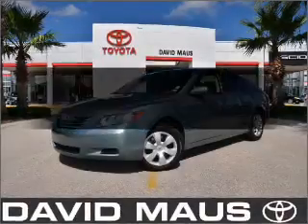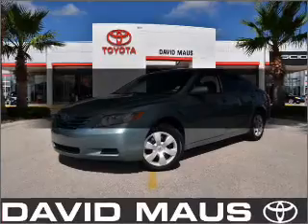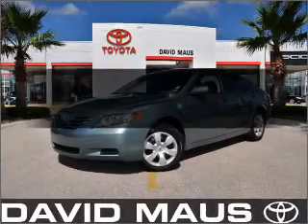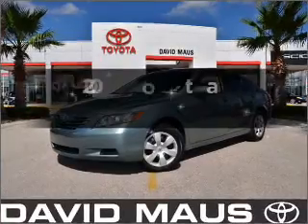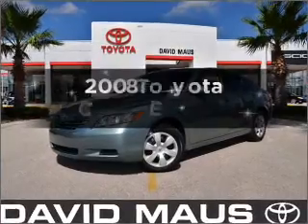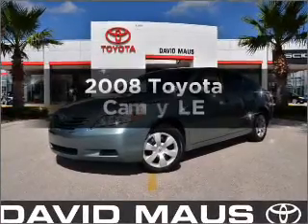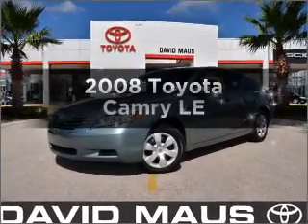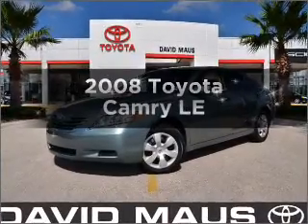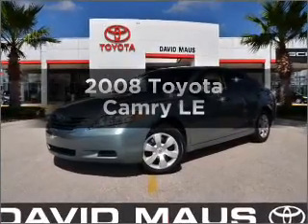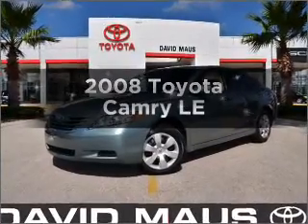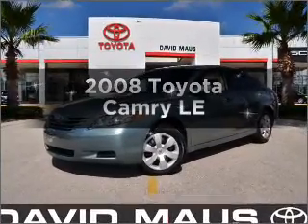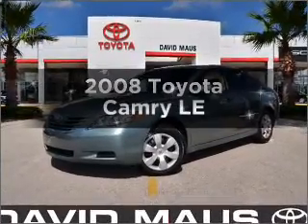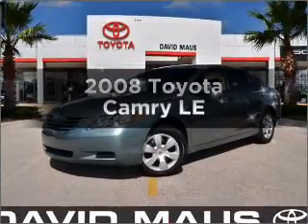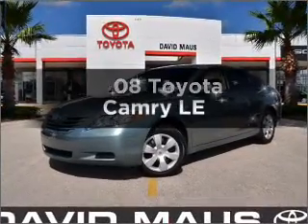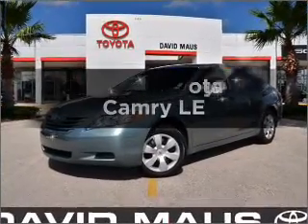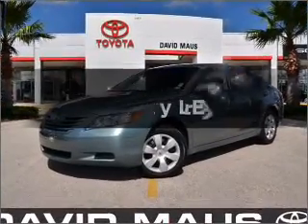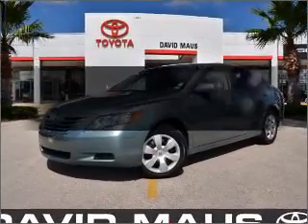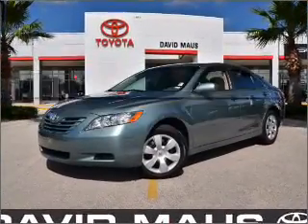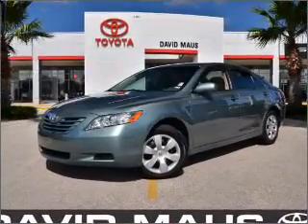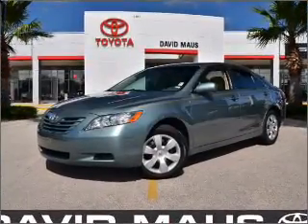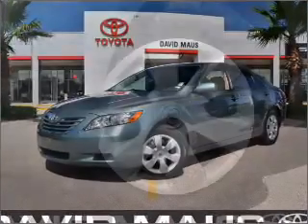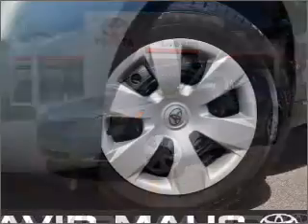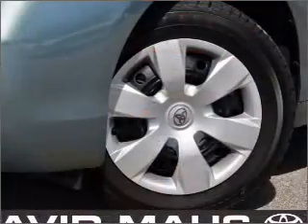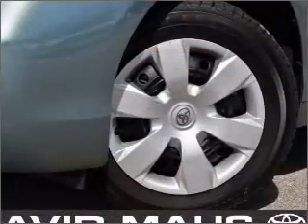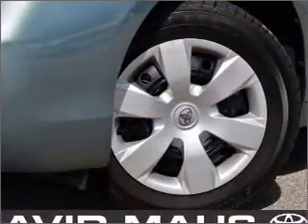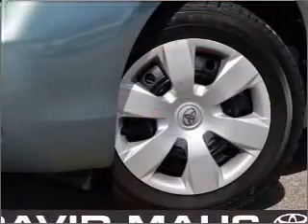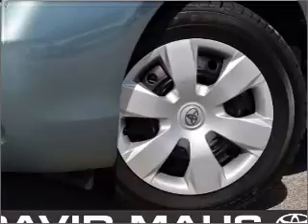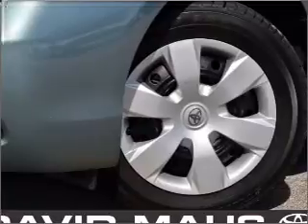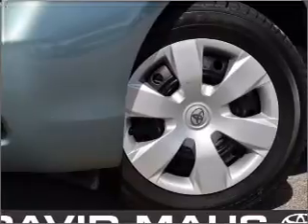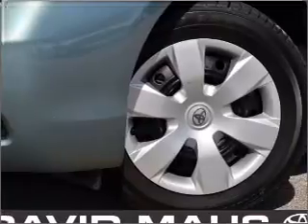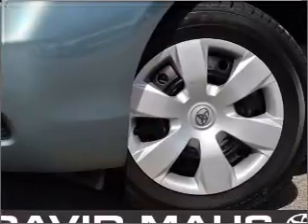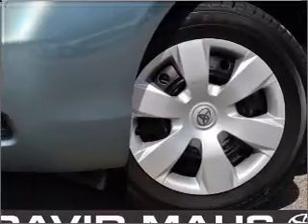Get noticed in this 2008 Toyota Camry. Travel the roads in style and comfort in this great vehicle.